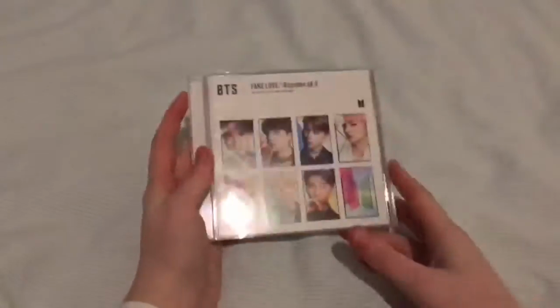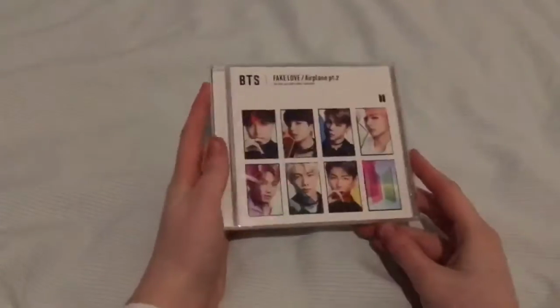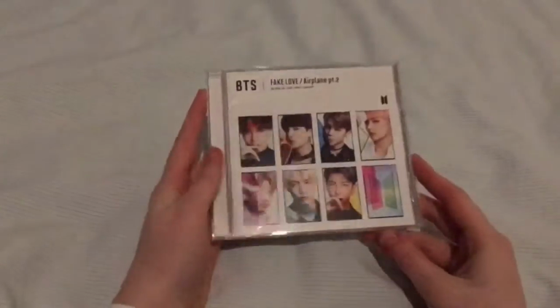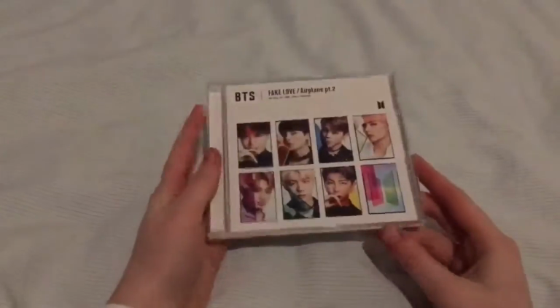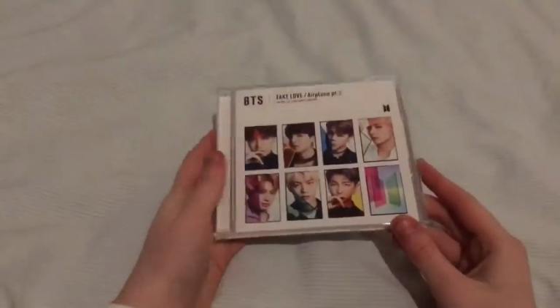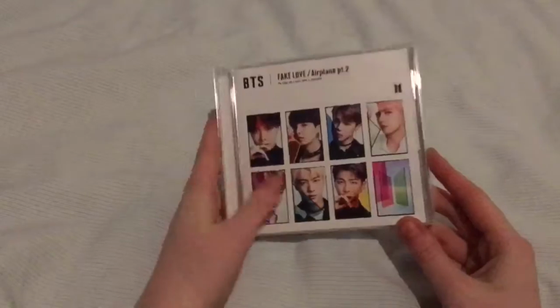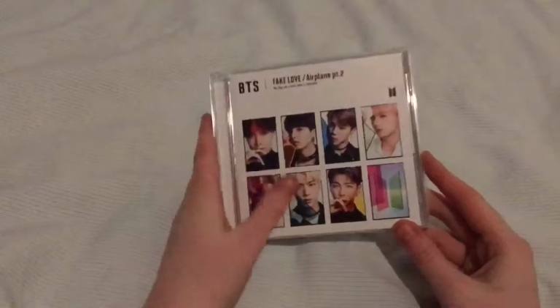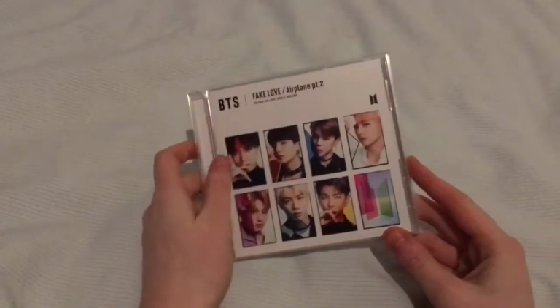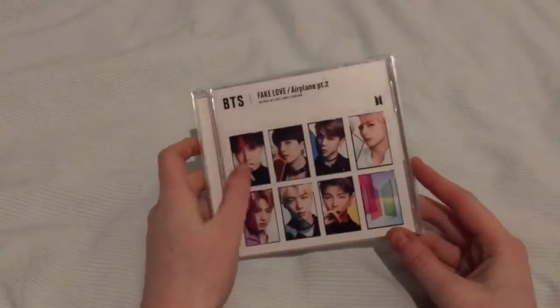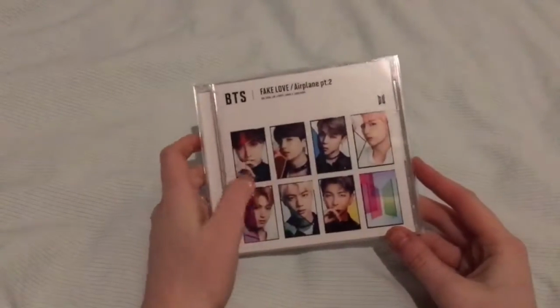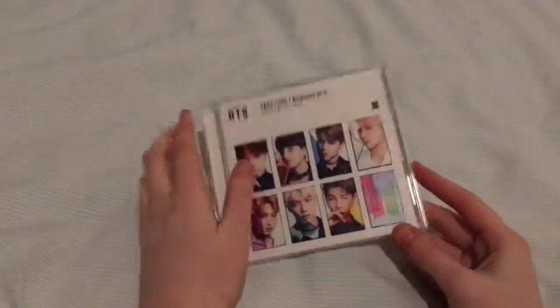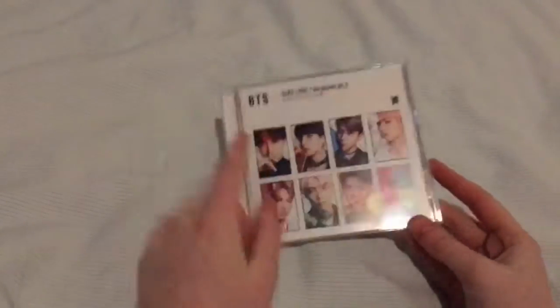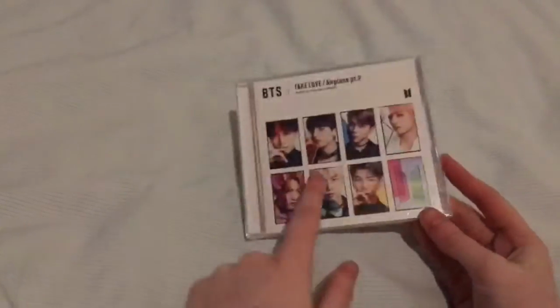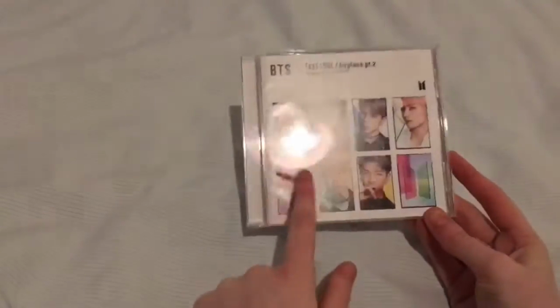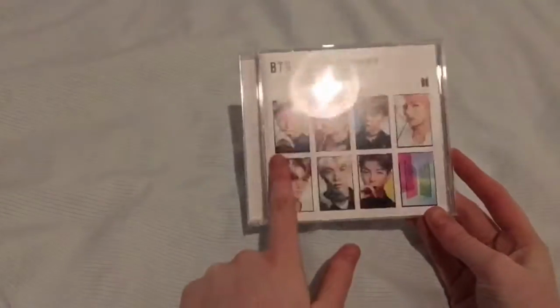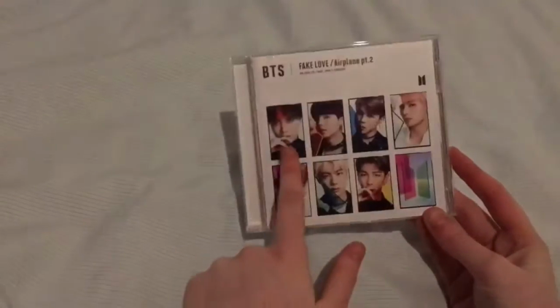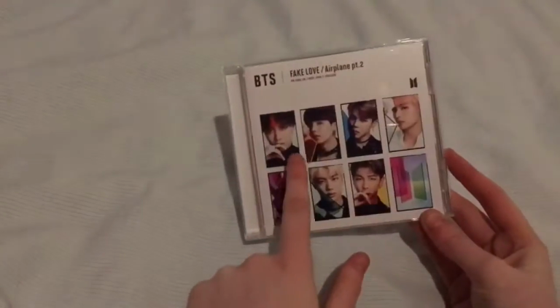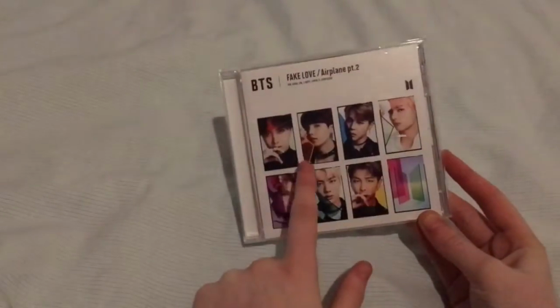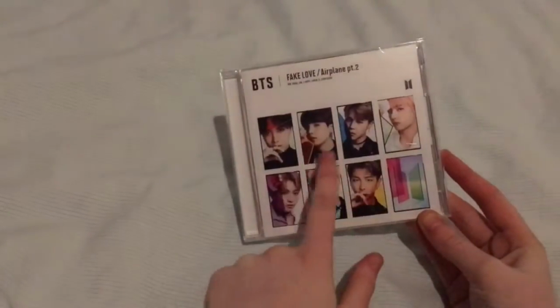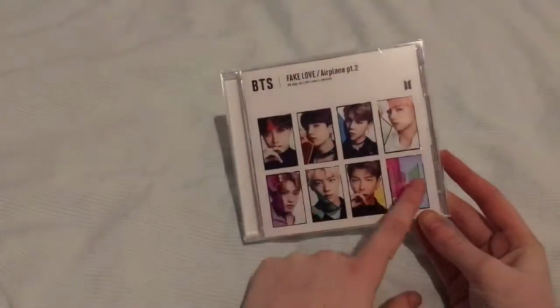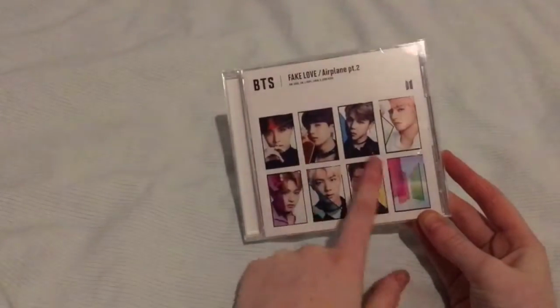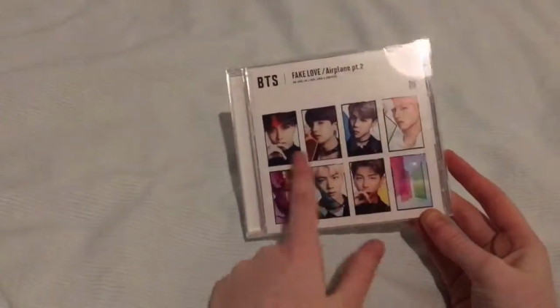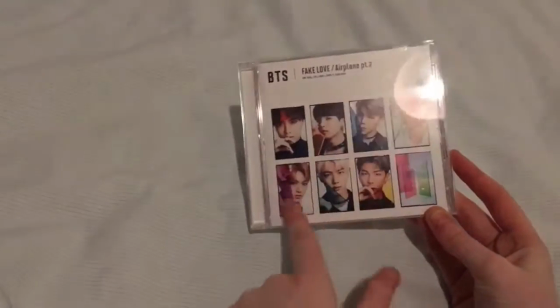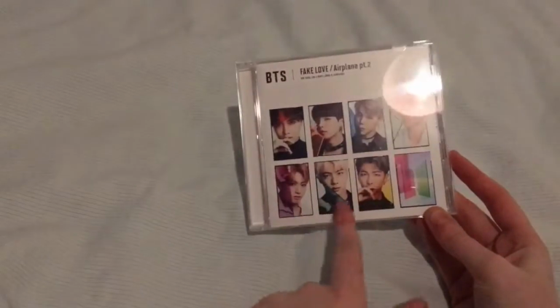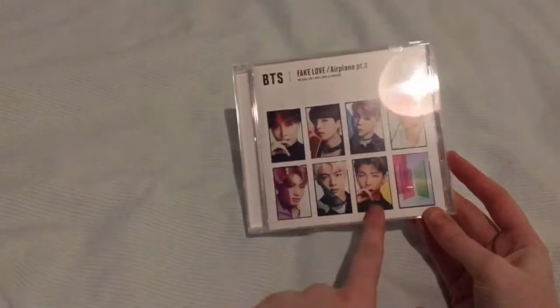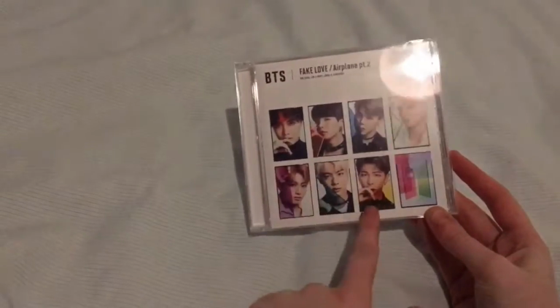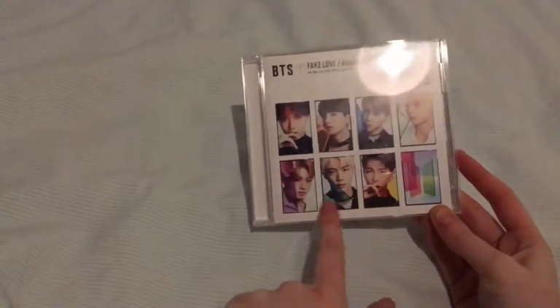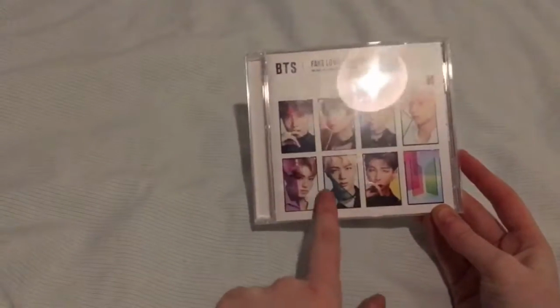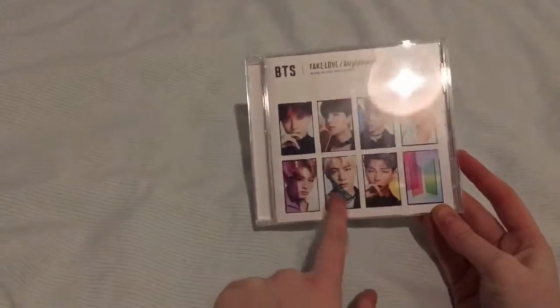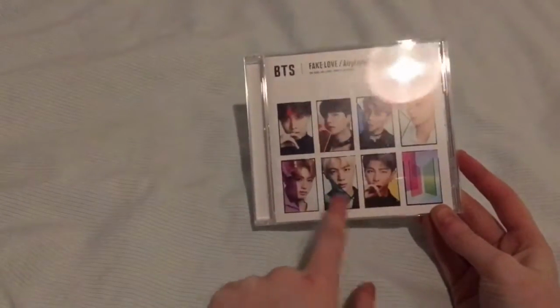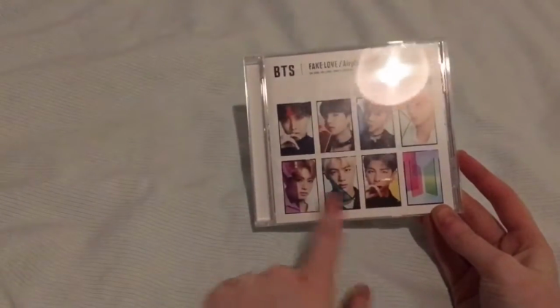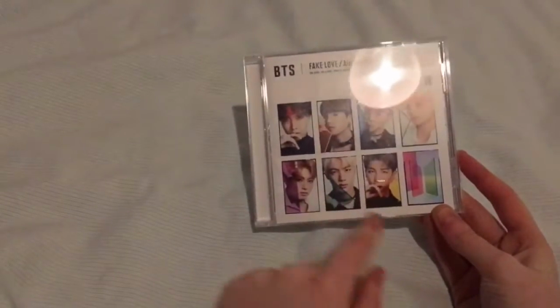First of all, I really love the sort of concept photos for these. I think I really like the sort of color.